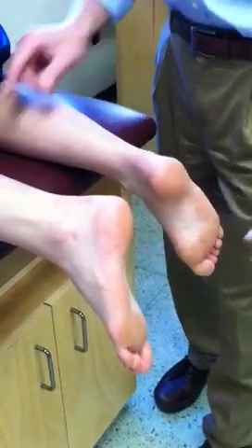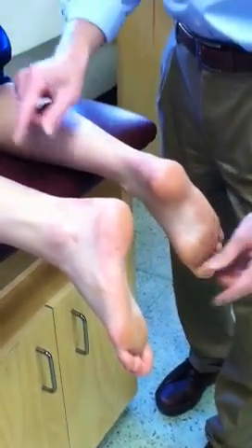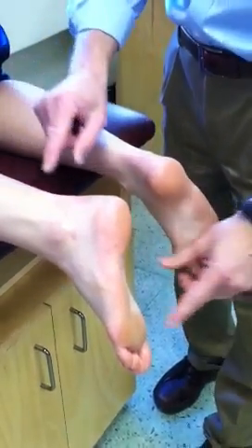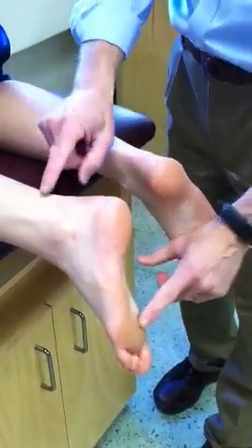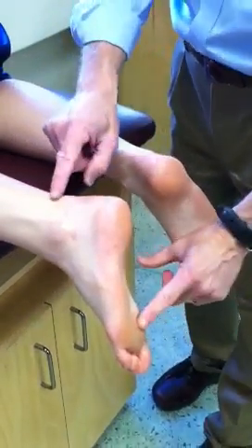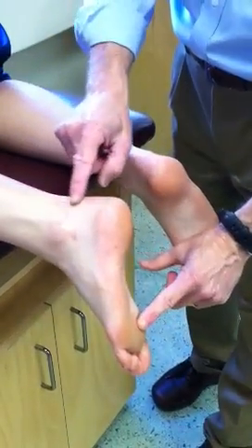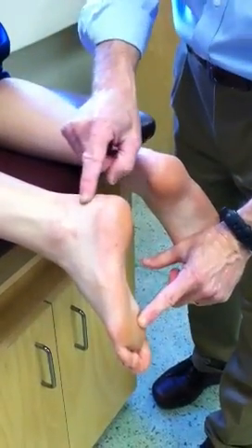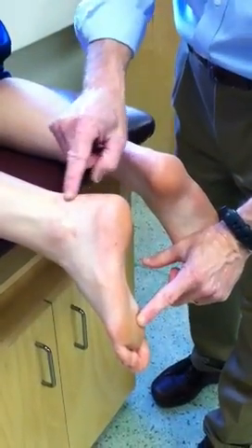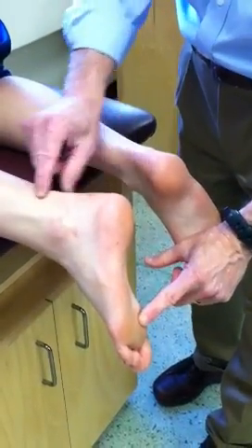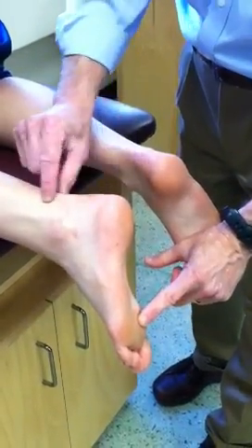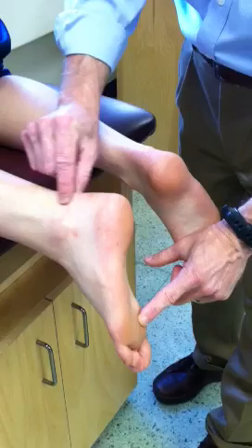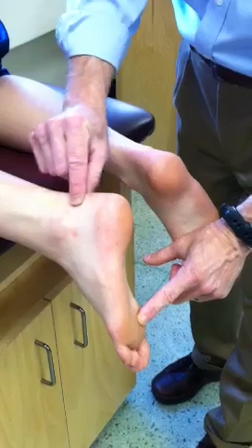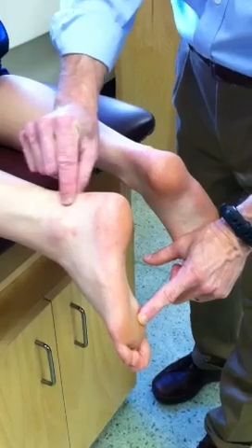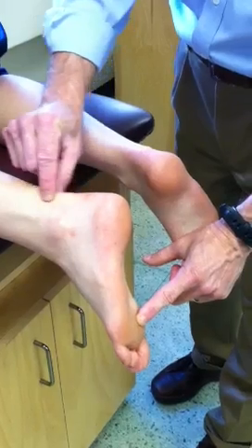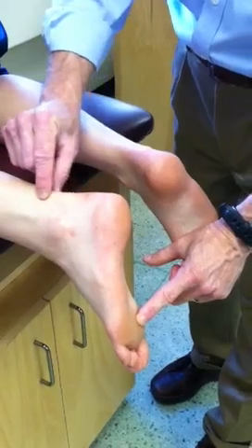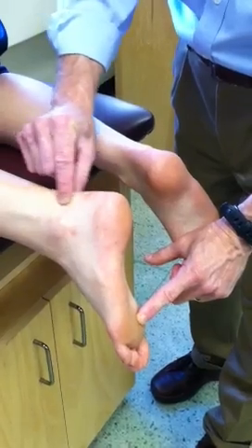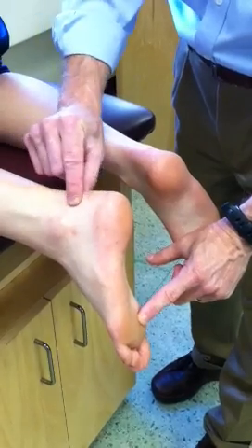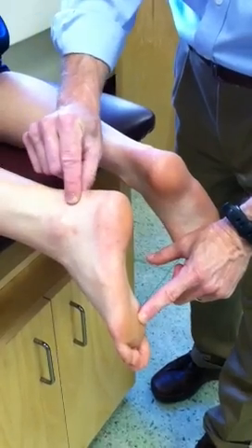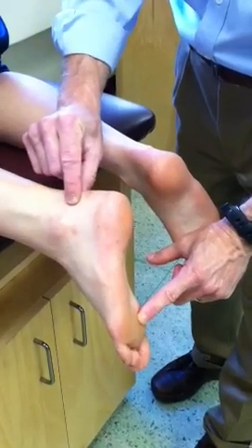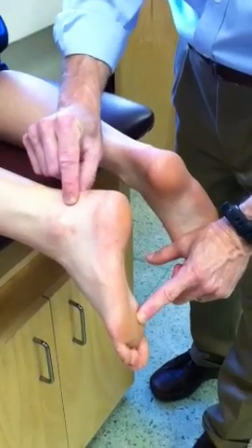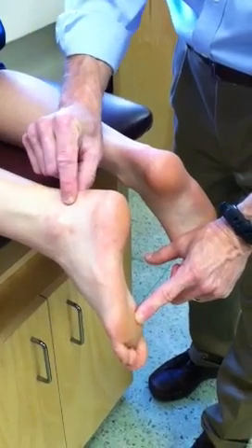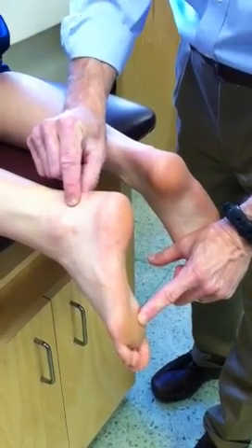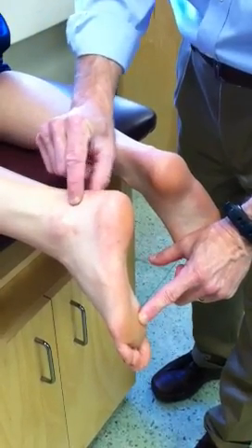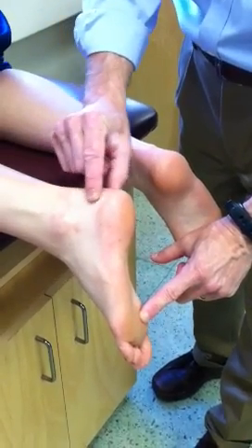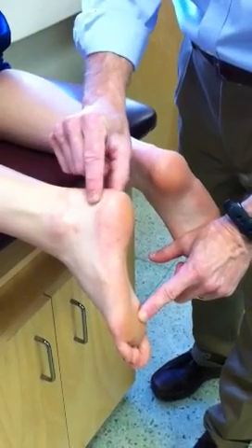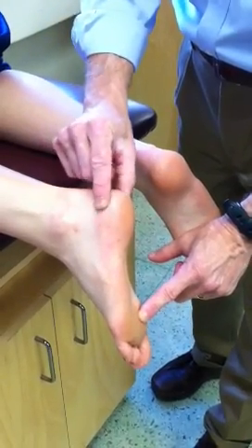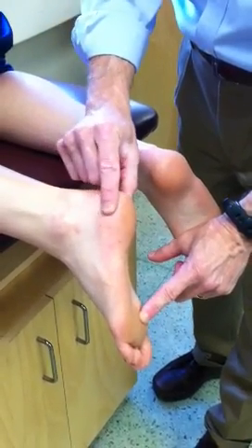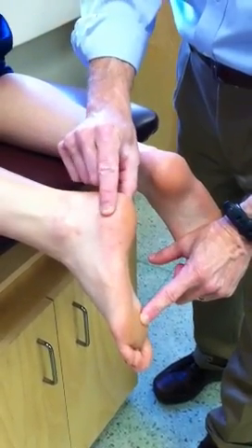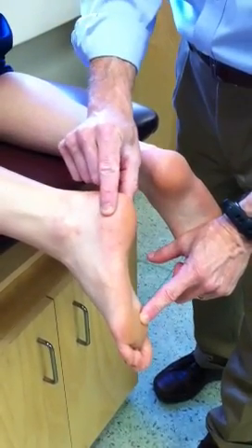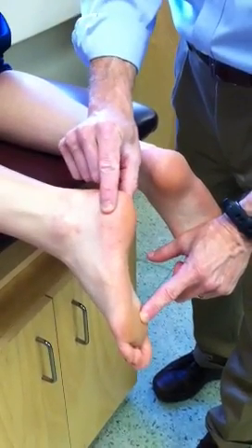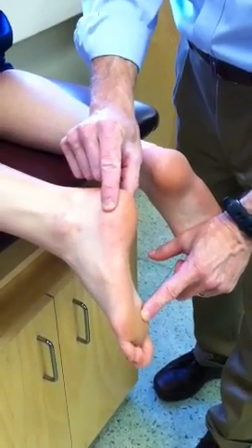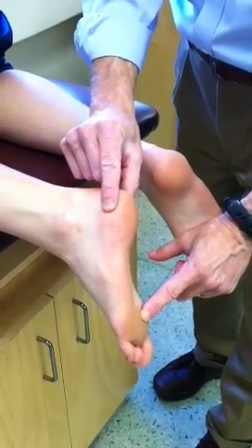Posteriorly, we have the Achilles tendon. The Achilles tendon attaches to the calcaneus.